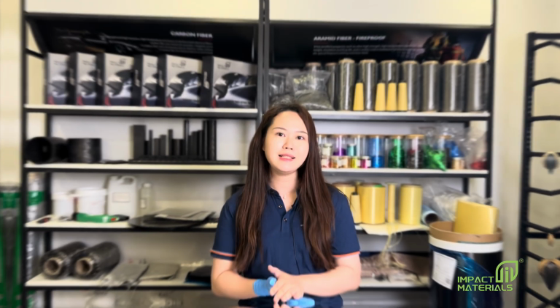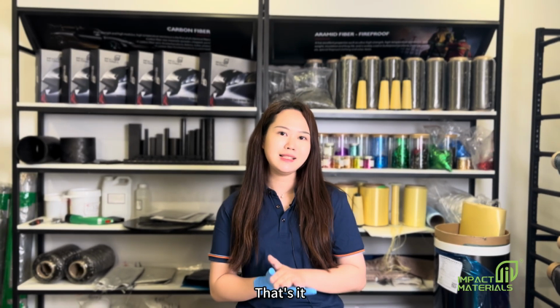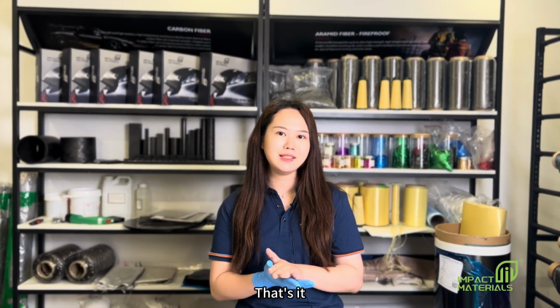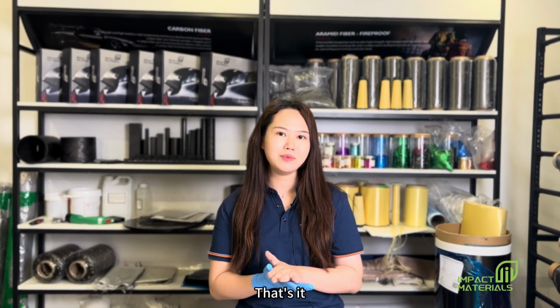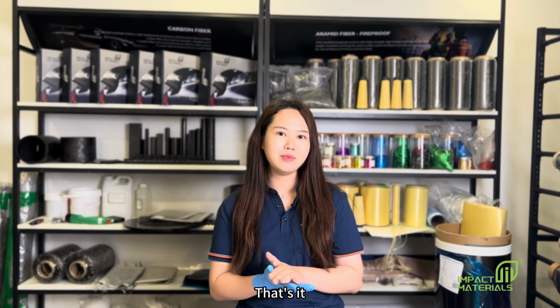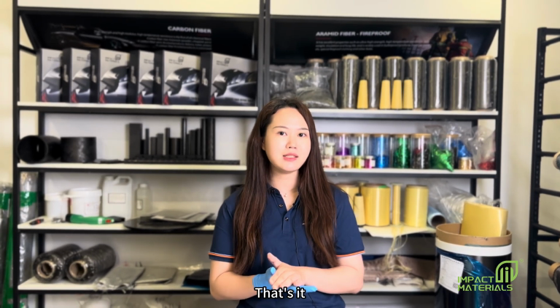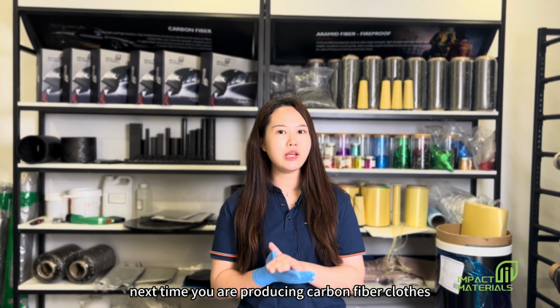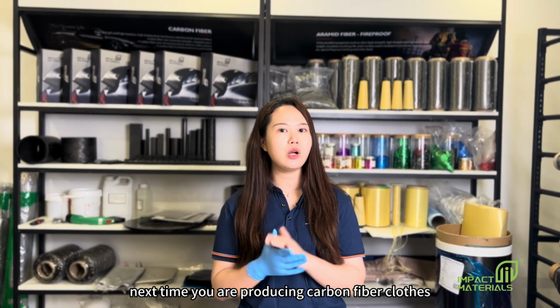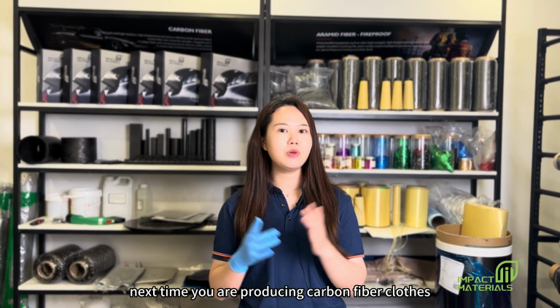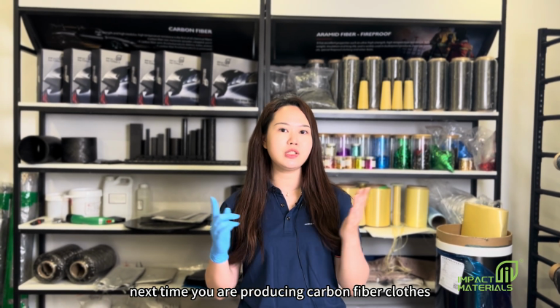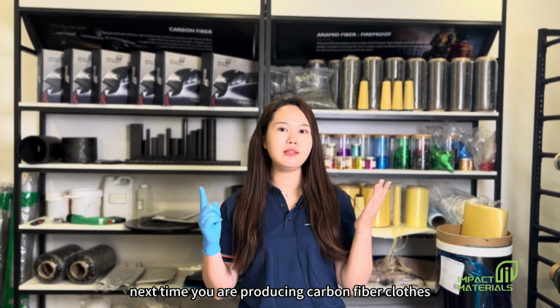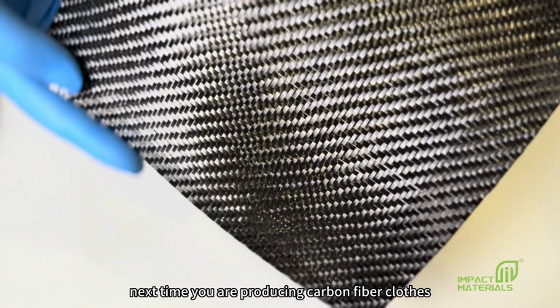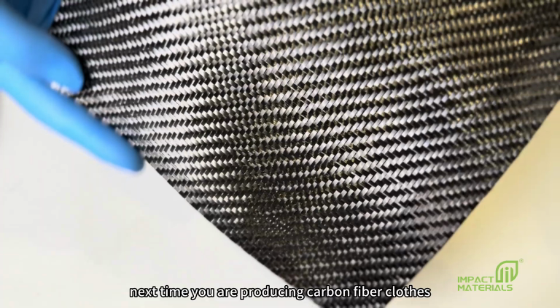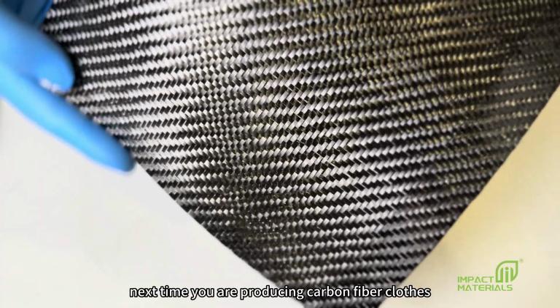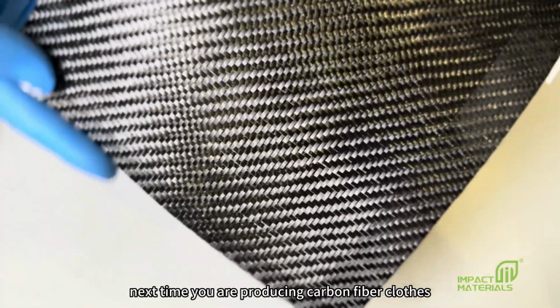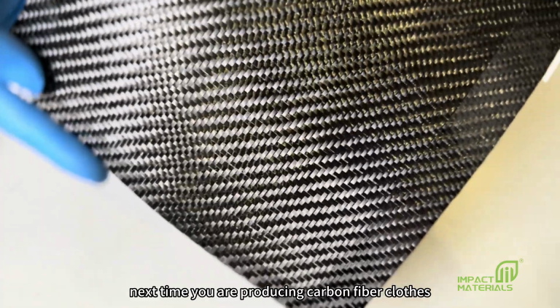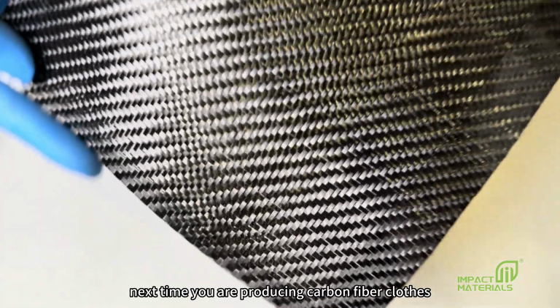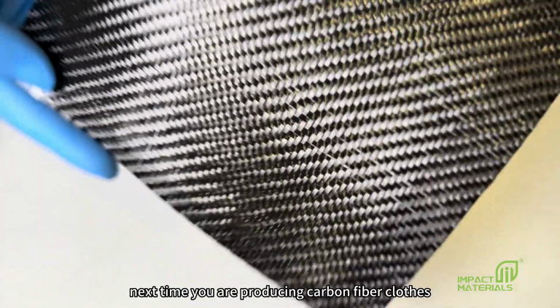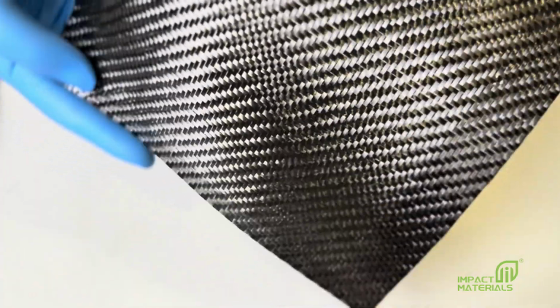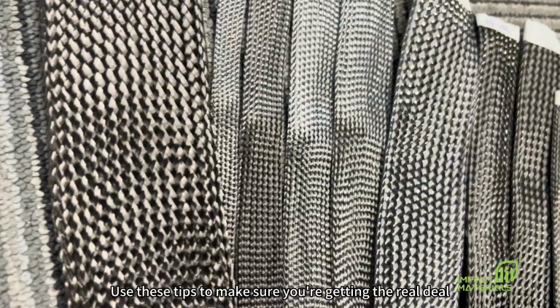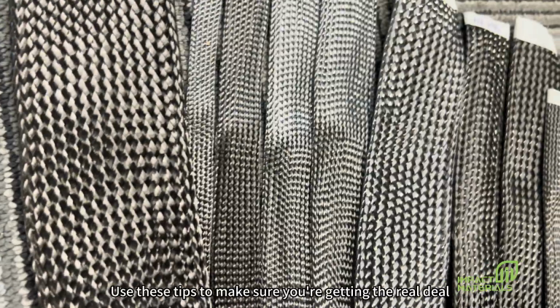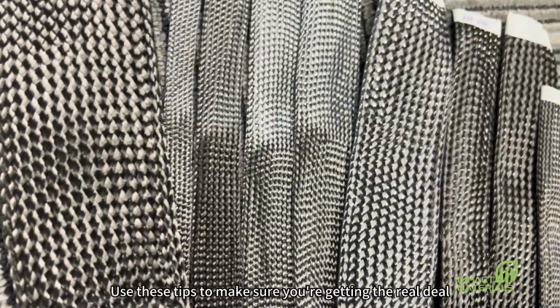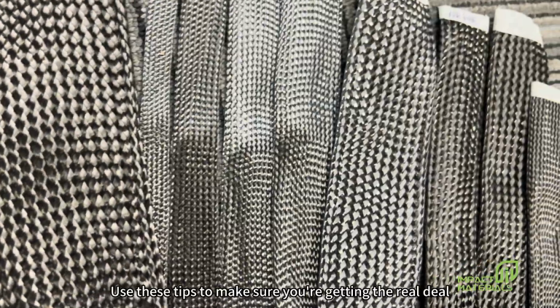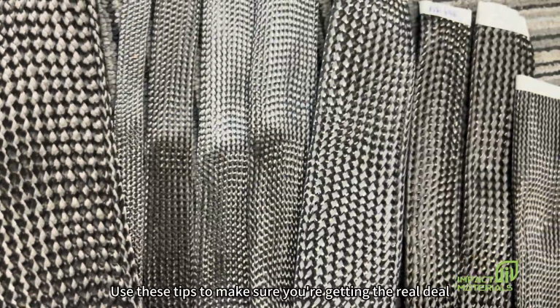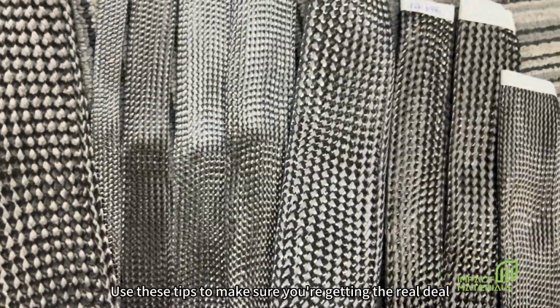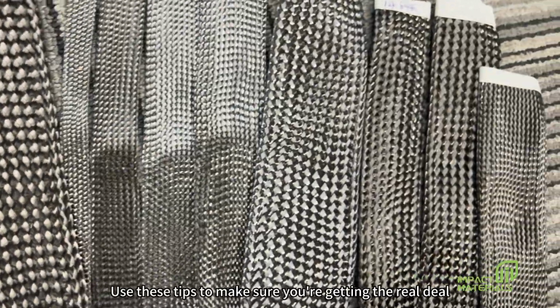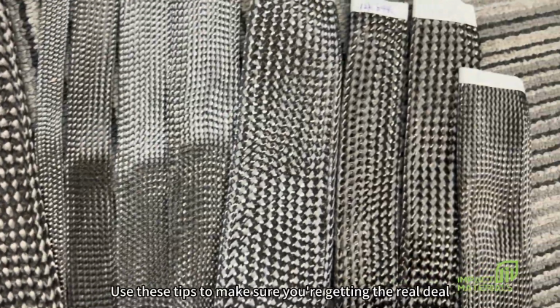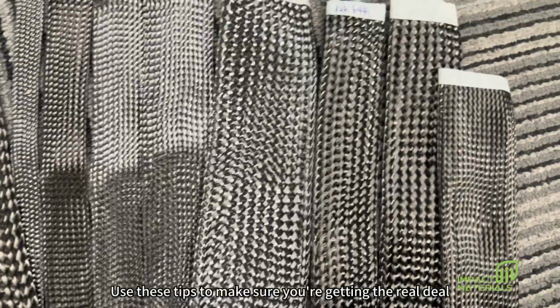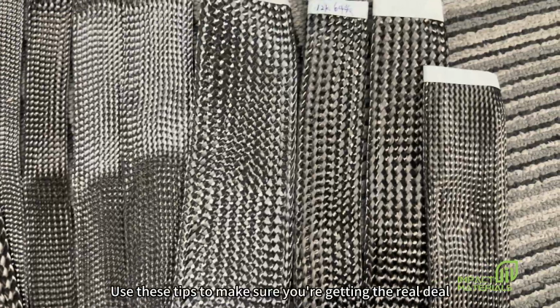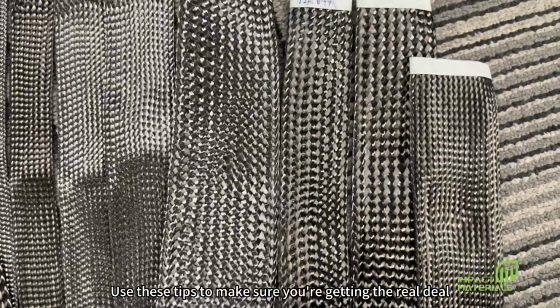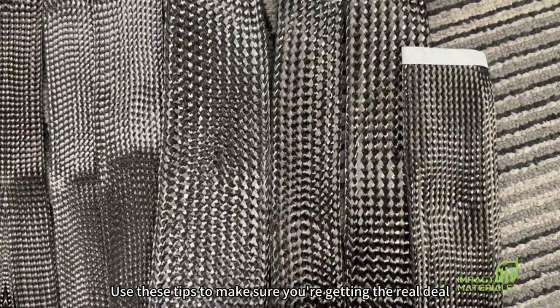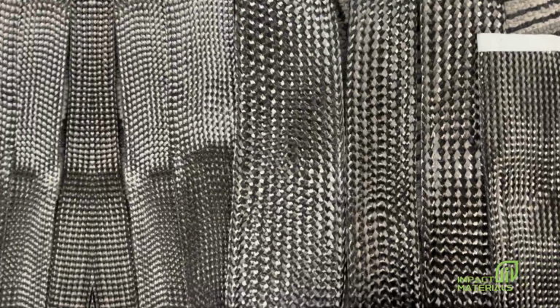That's it. Next time you are purchasing carbon fiber cloth, use these tips to make sure you're getting the real deal.